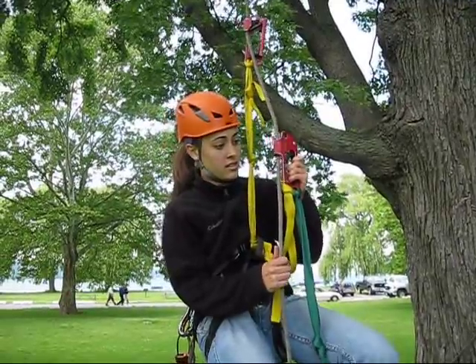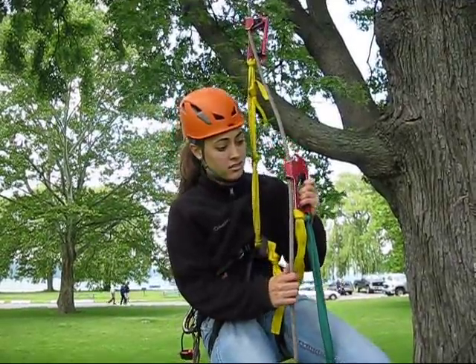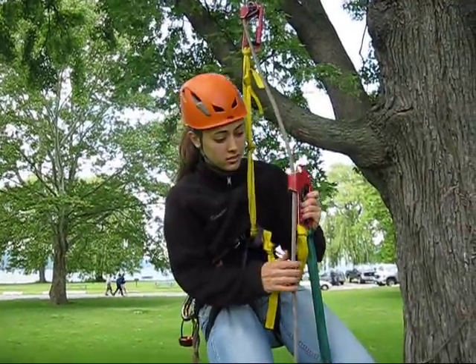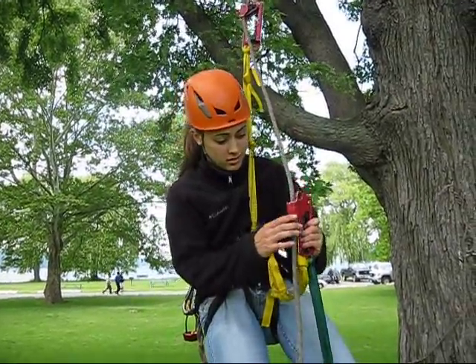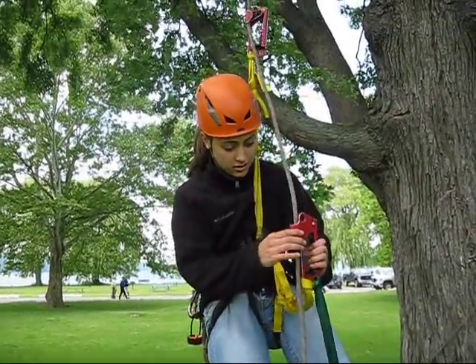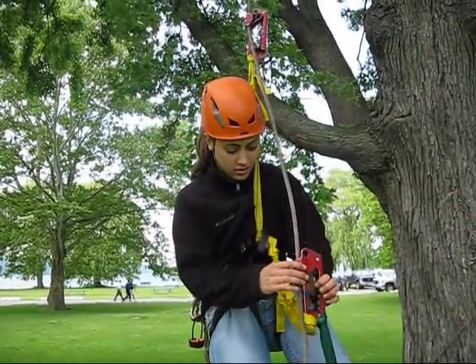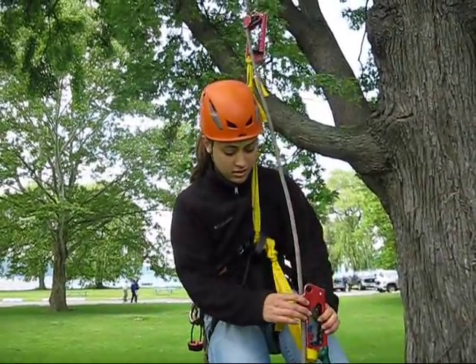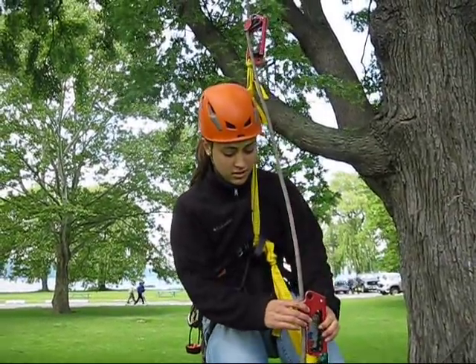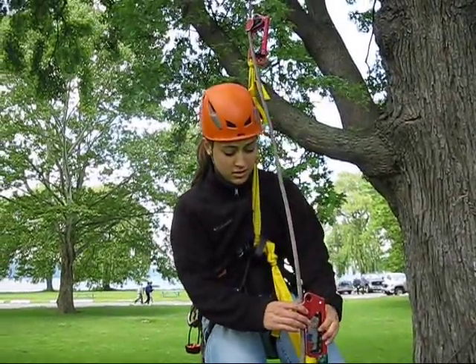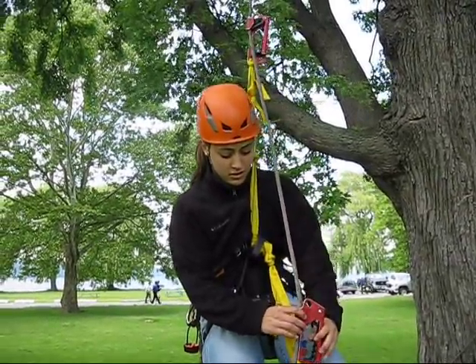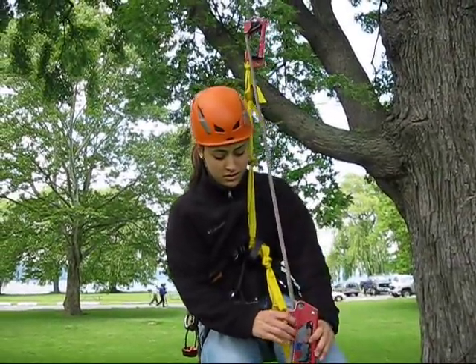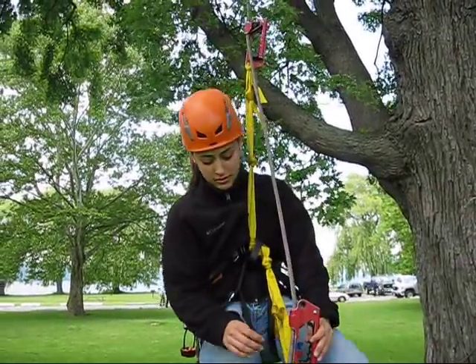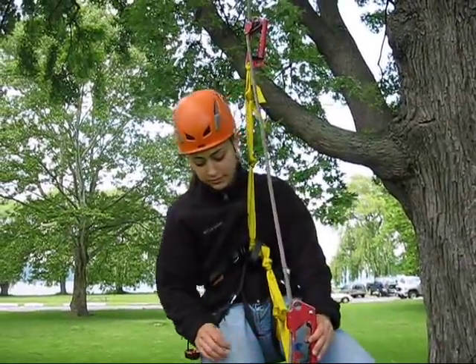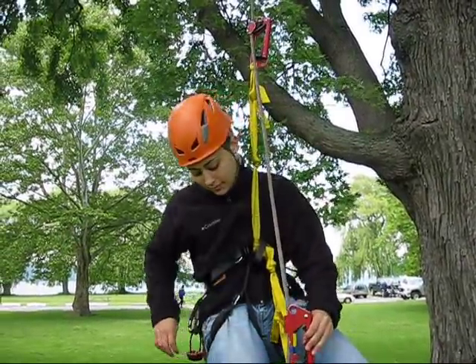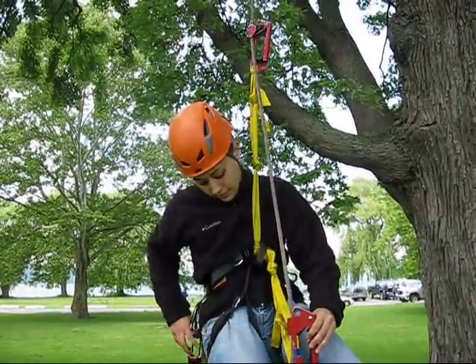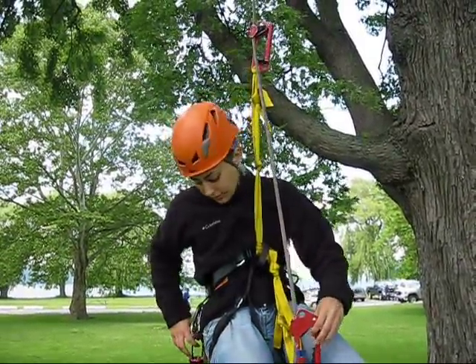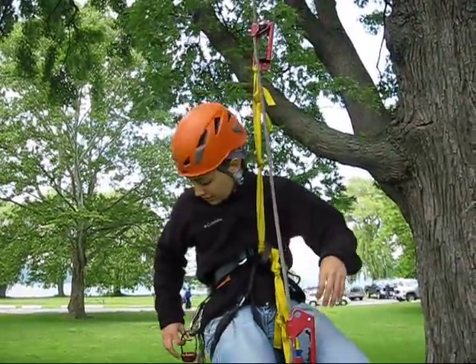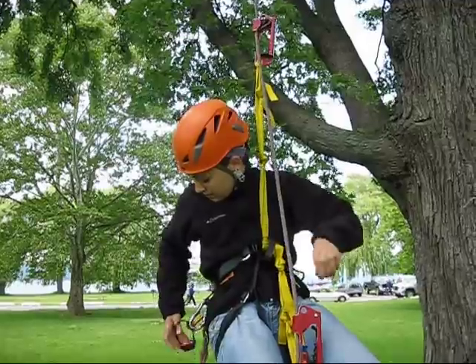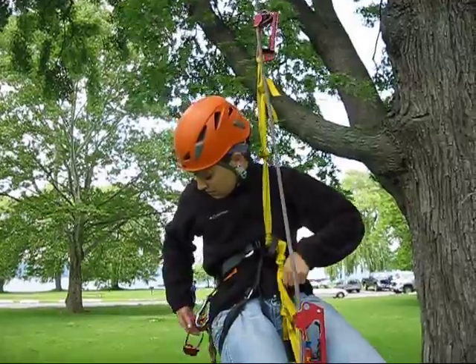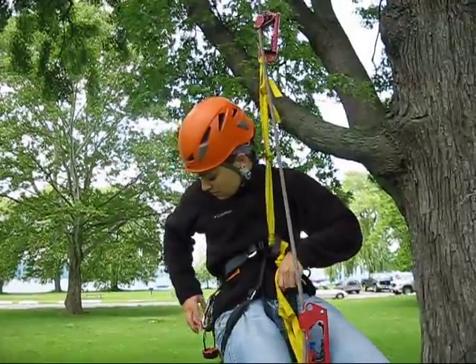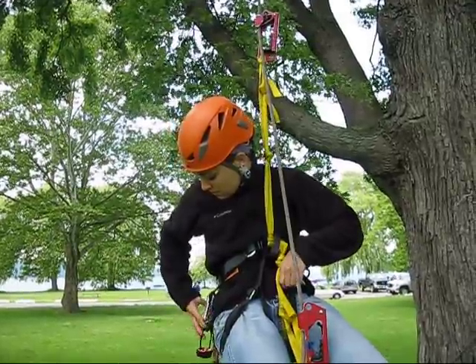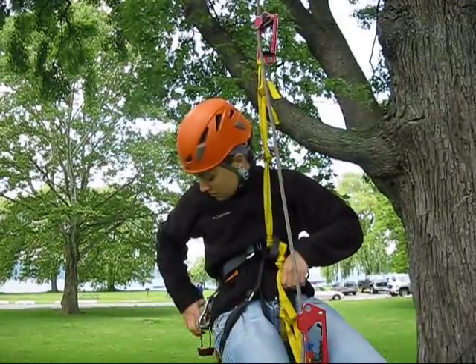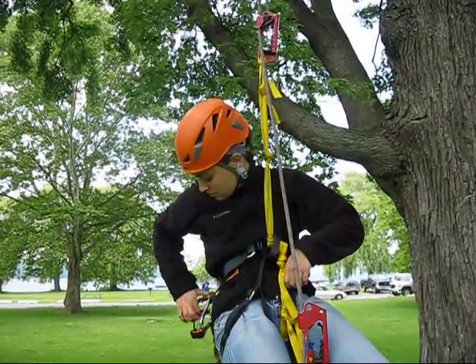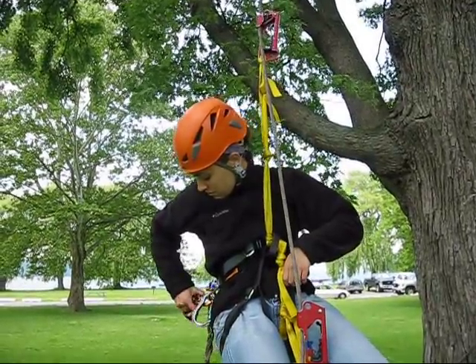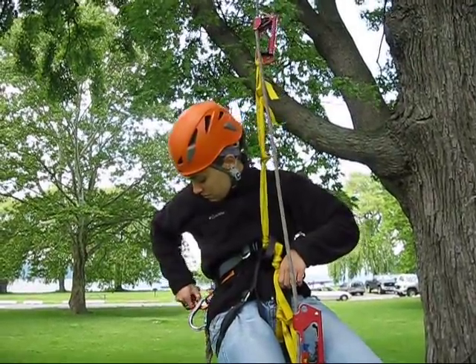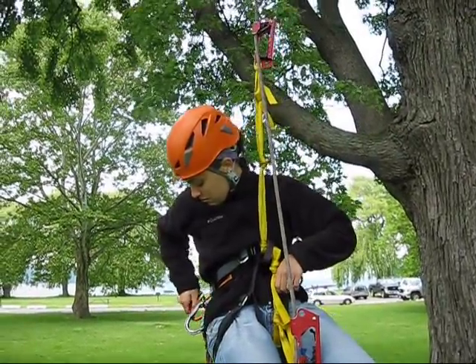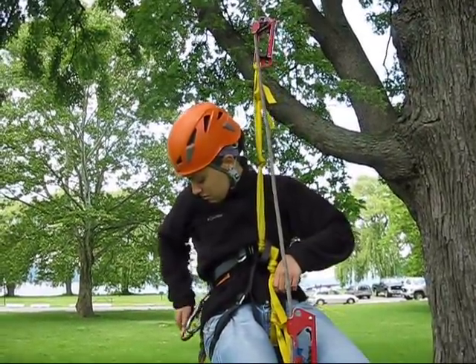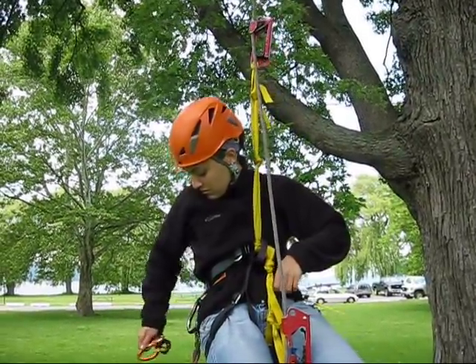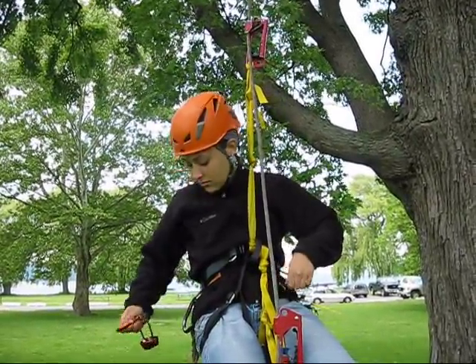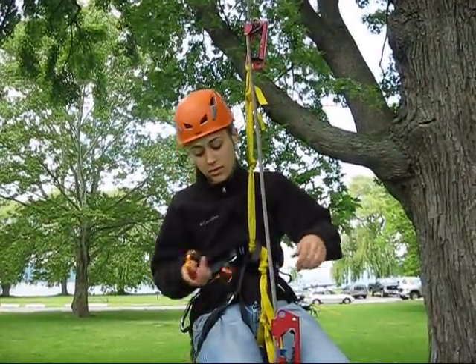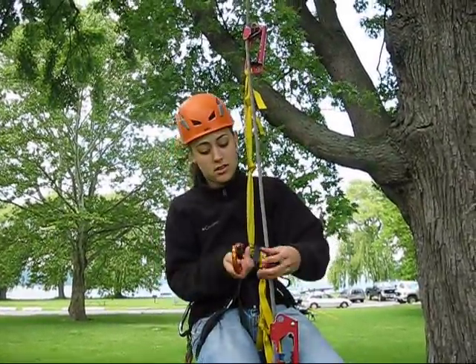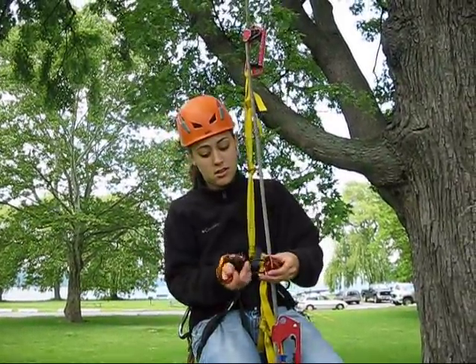Every so often we're called upon to switch to rappel midstream while ascending. This is a multi-step process. It's good to practice while you're close to the ground.